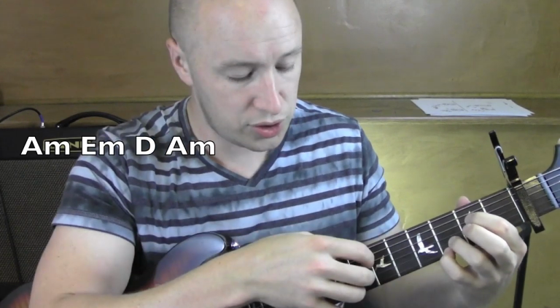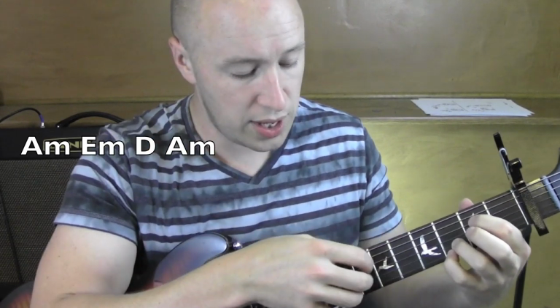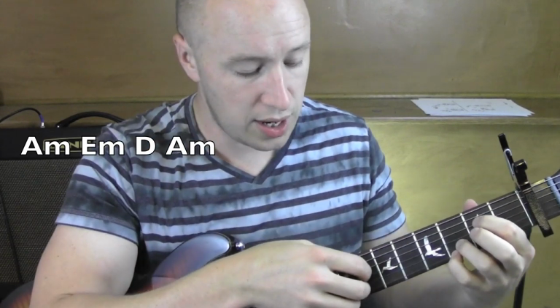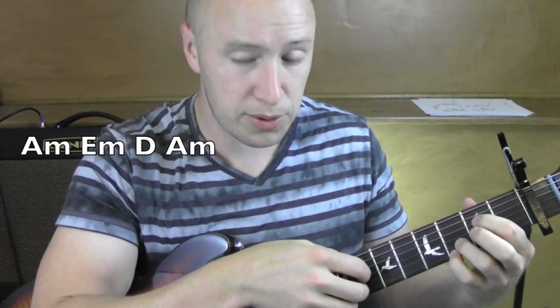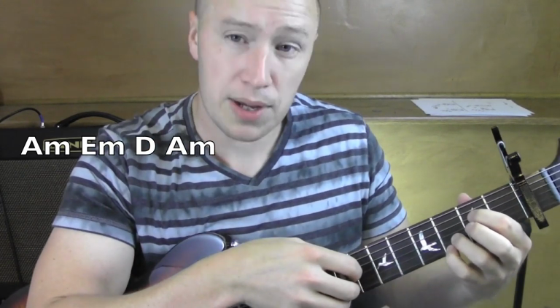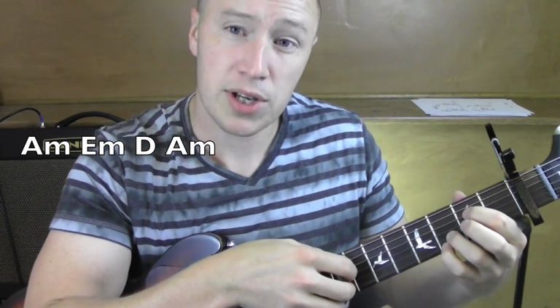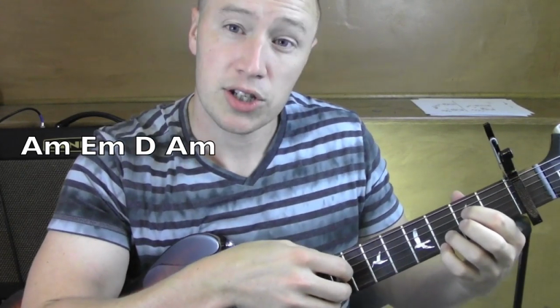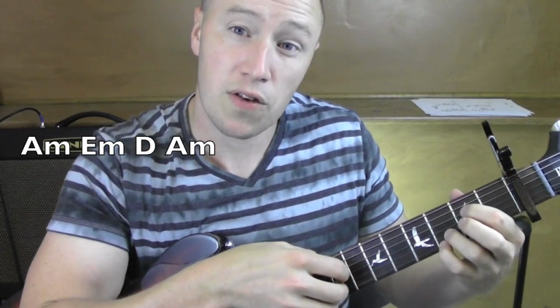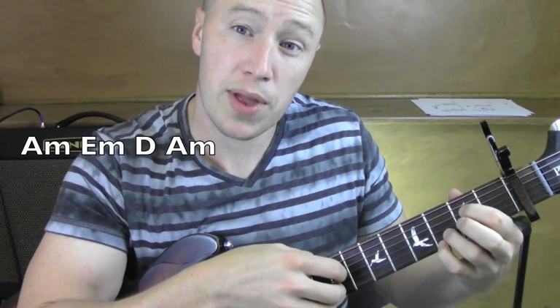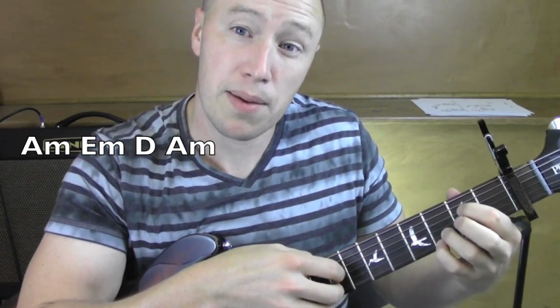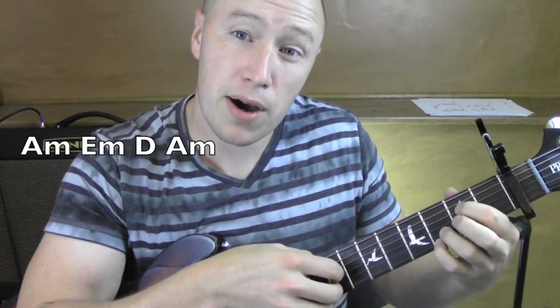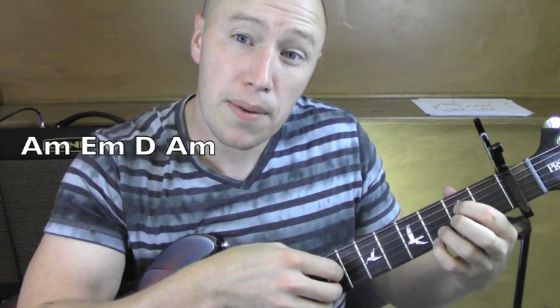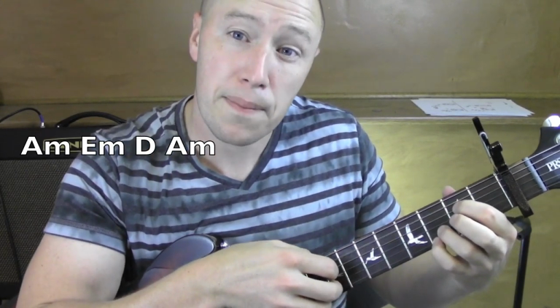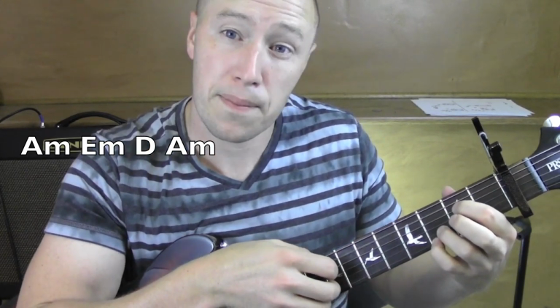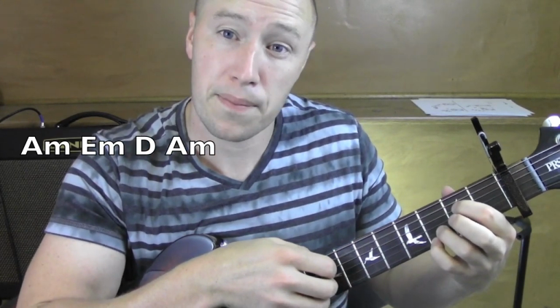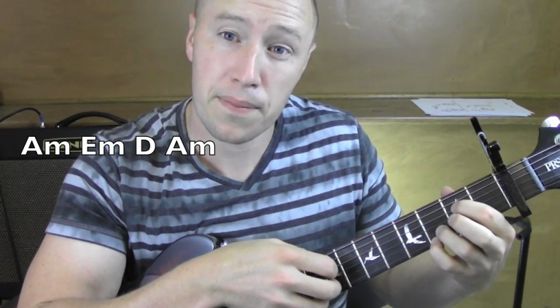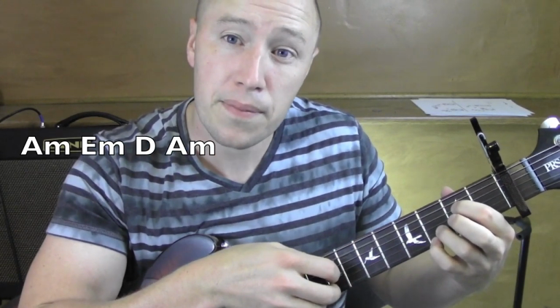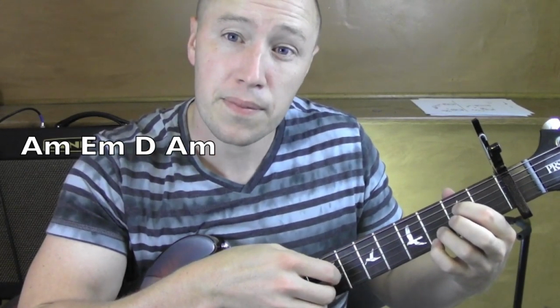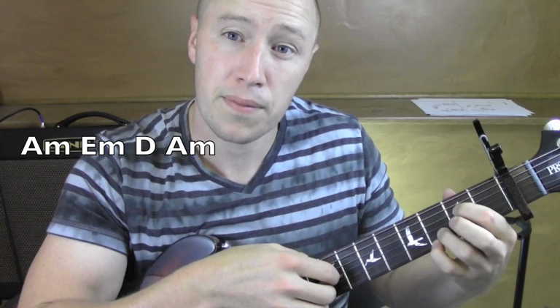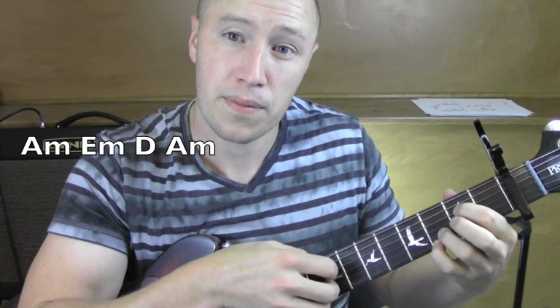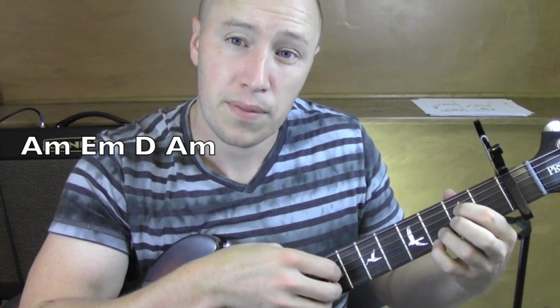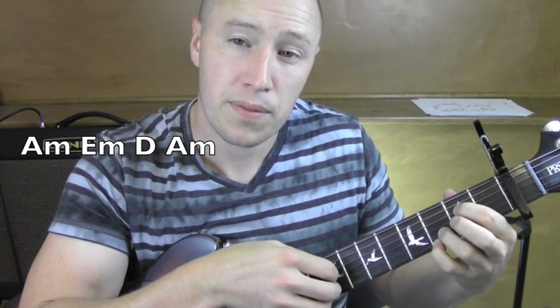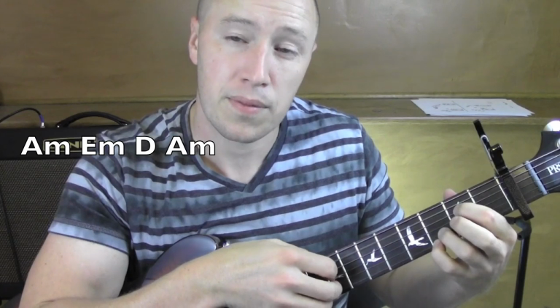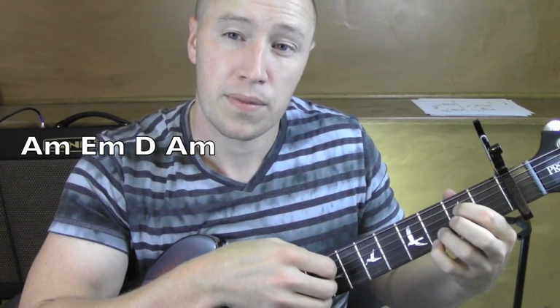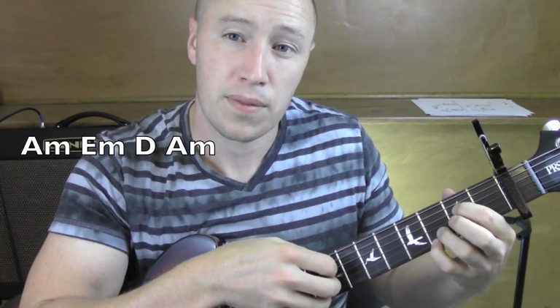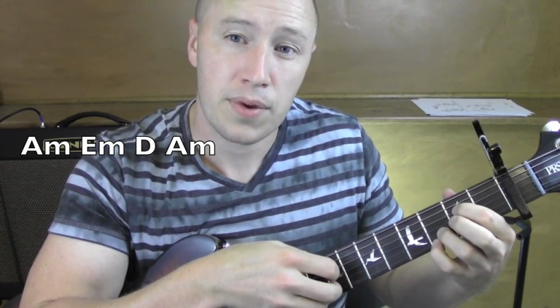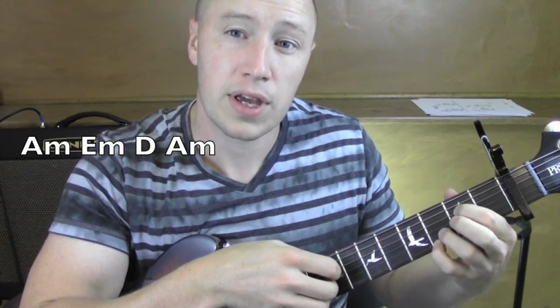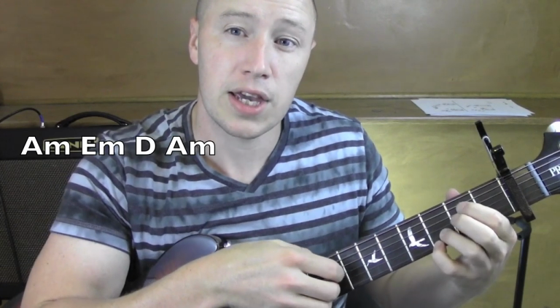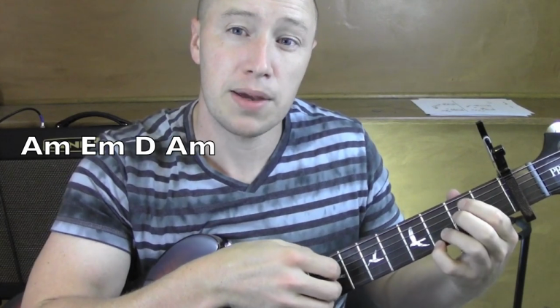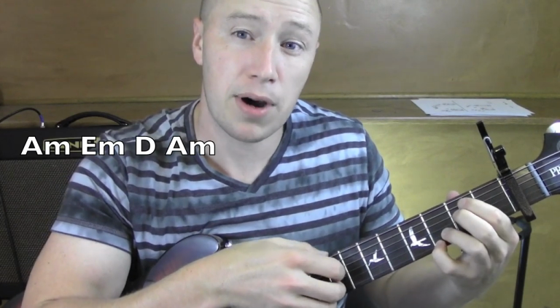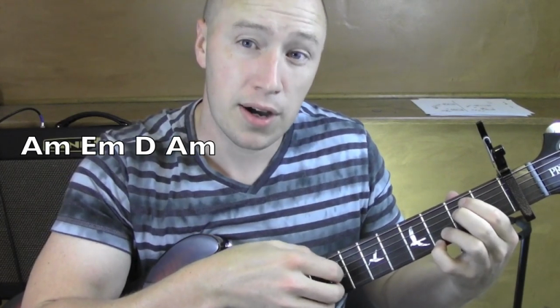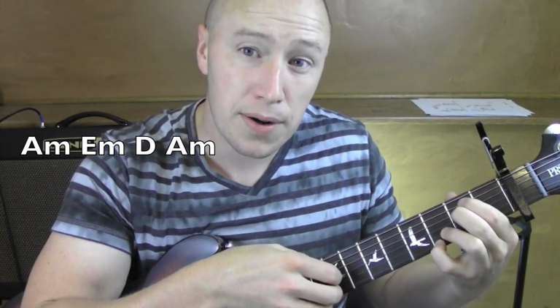So let's do that a couple times, starting from the A minor — E minor.